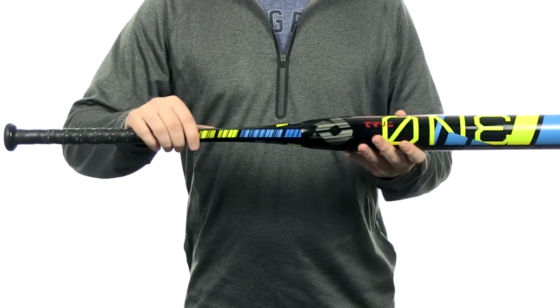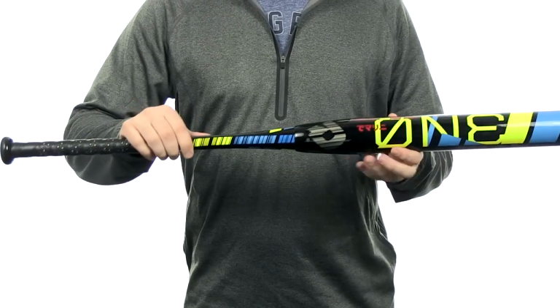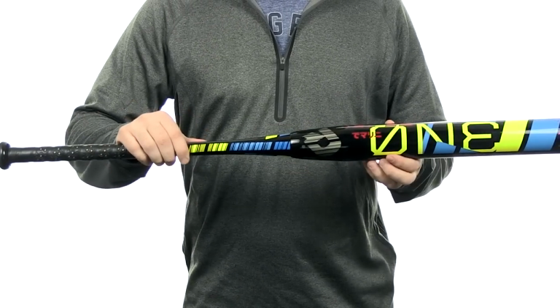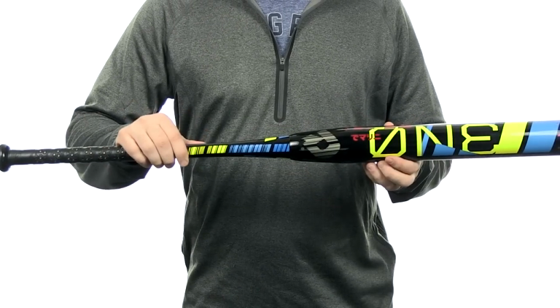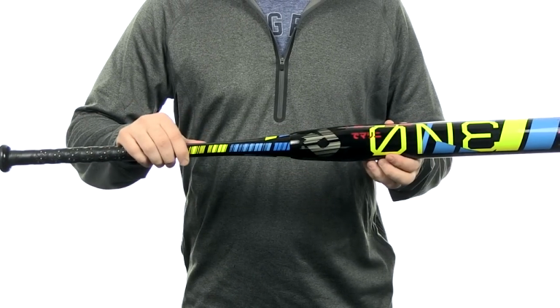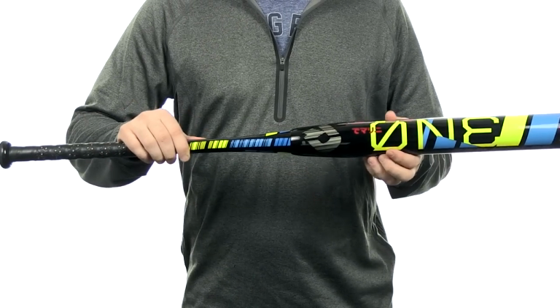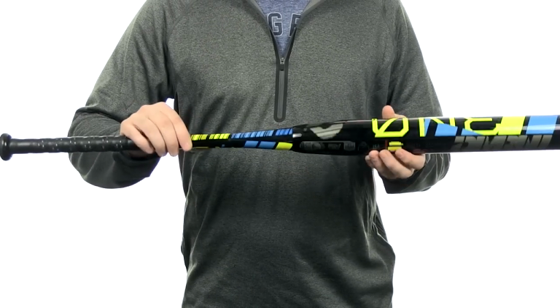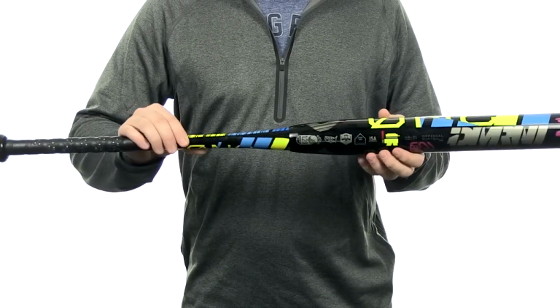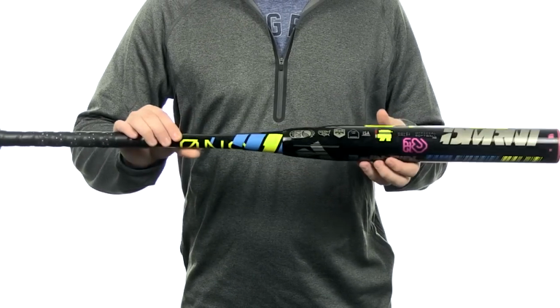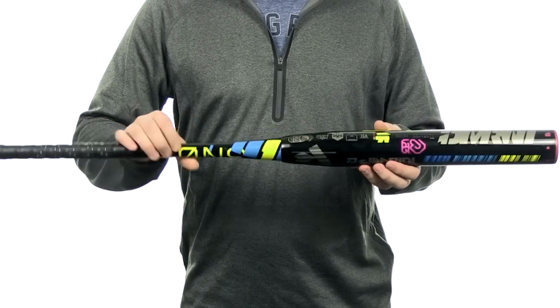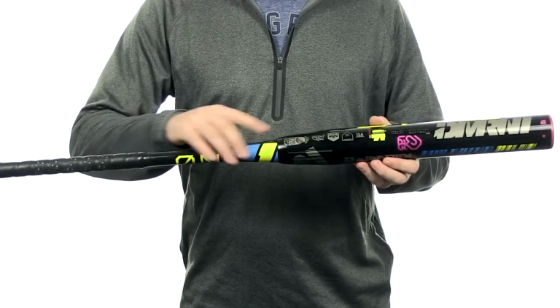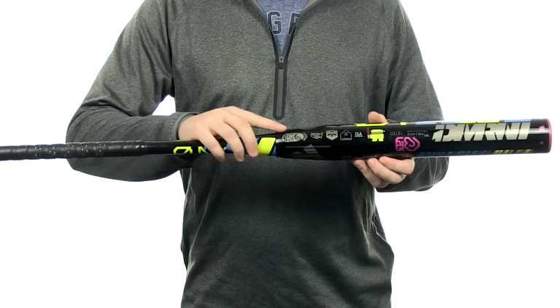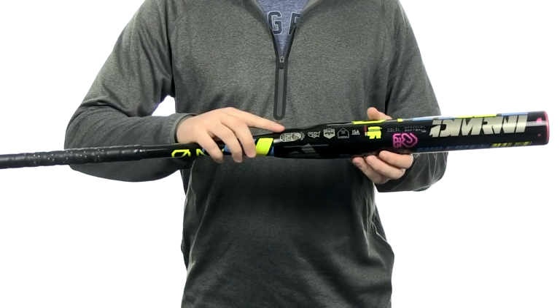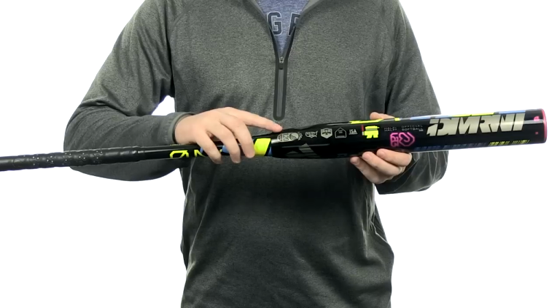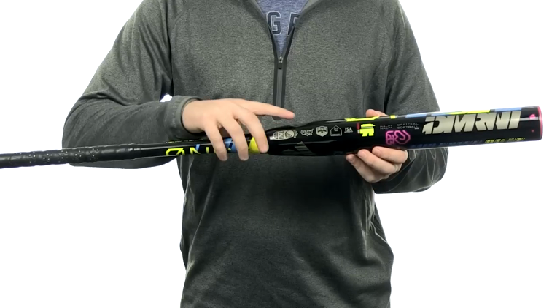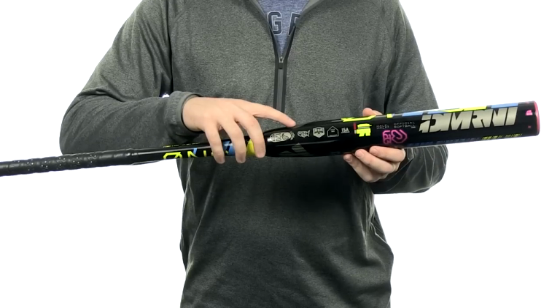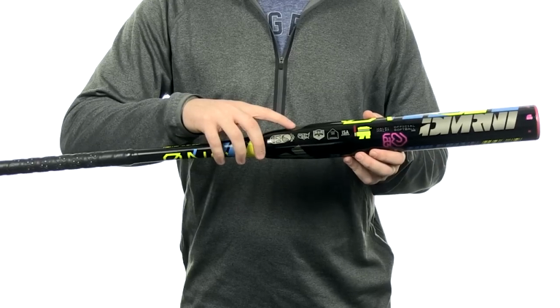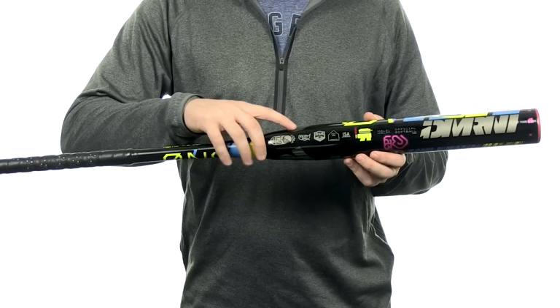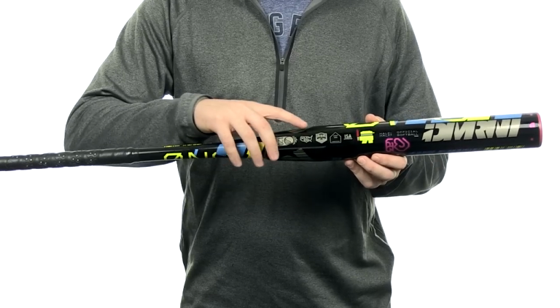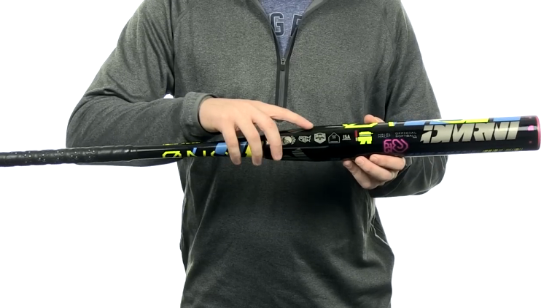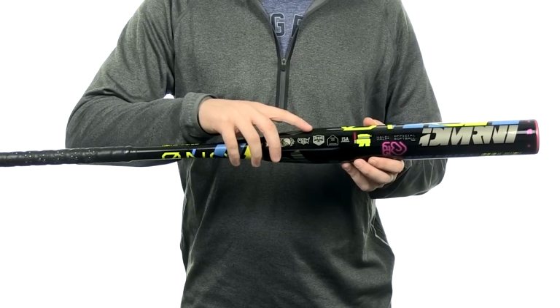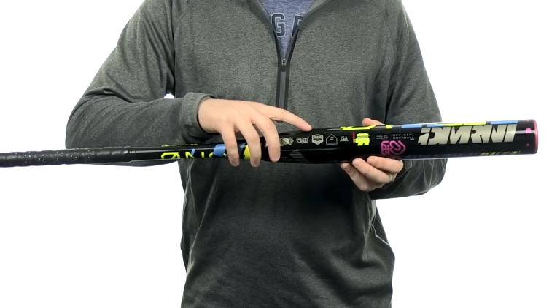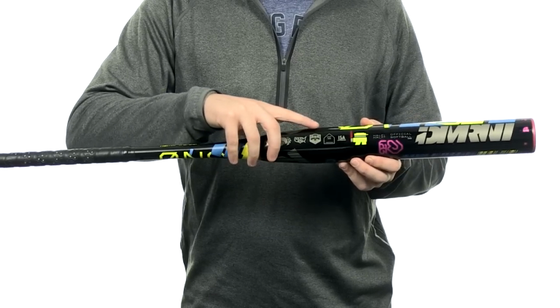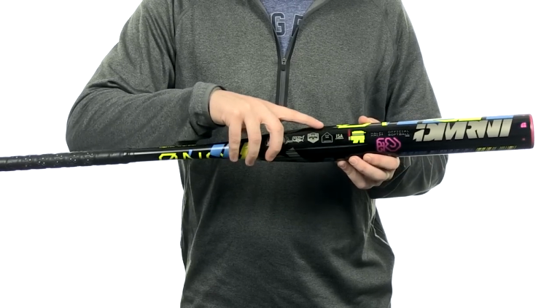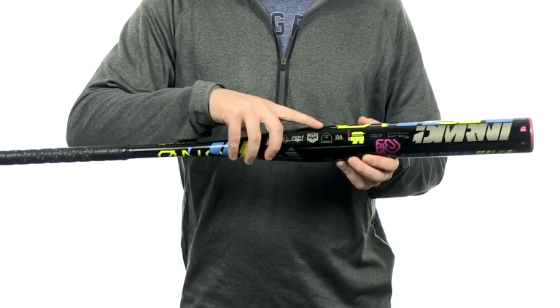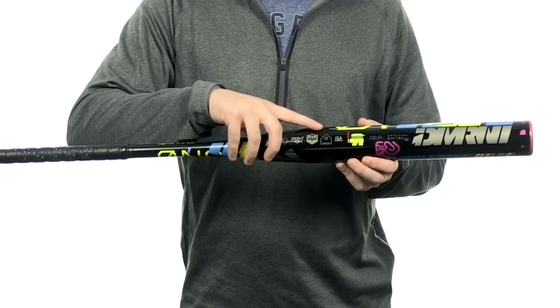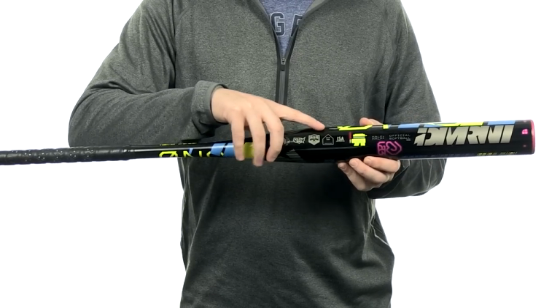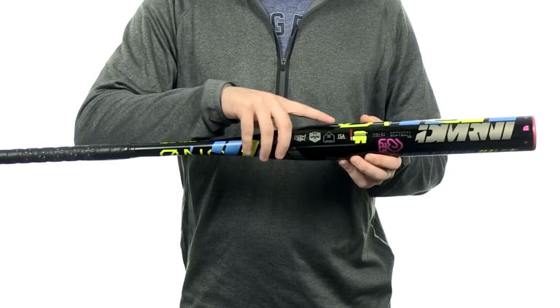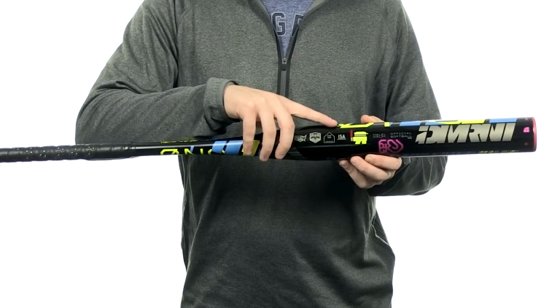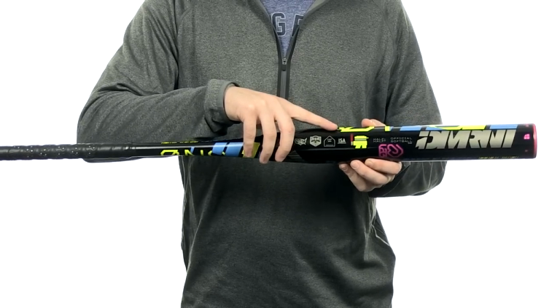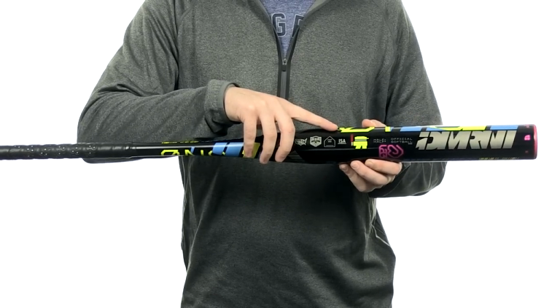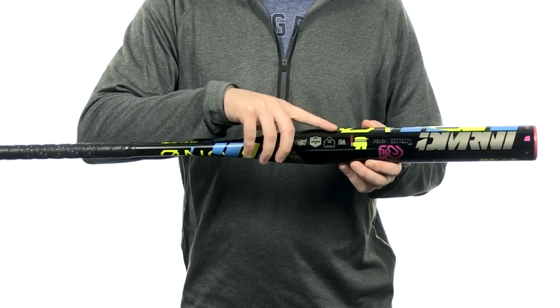This bat is going to be approved for play for USSSA, NSA, ASA, ISF, and ISA.